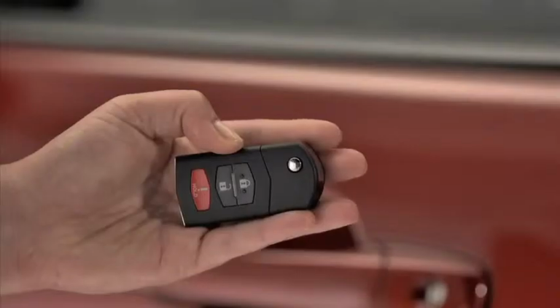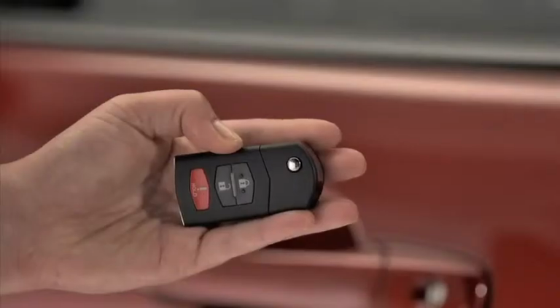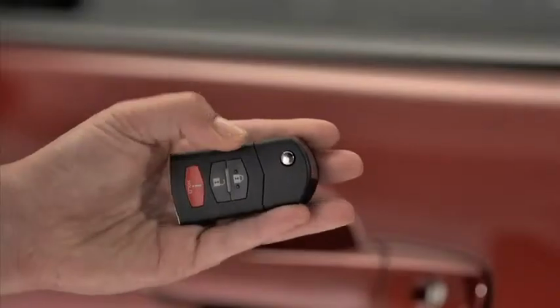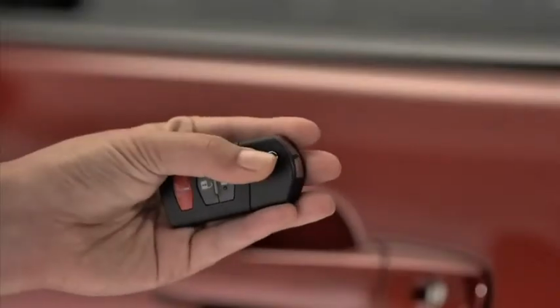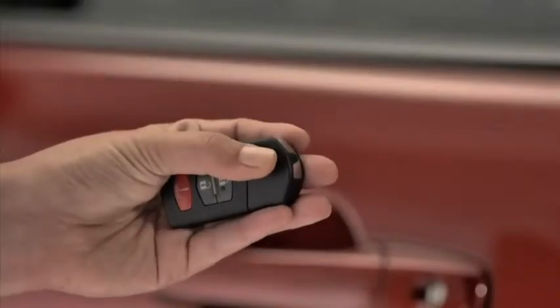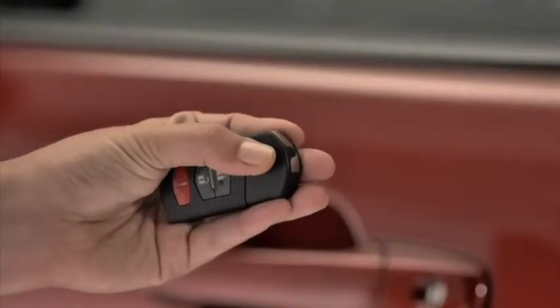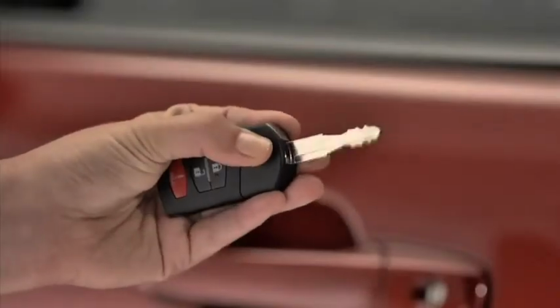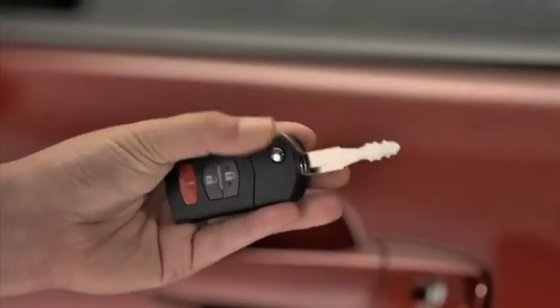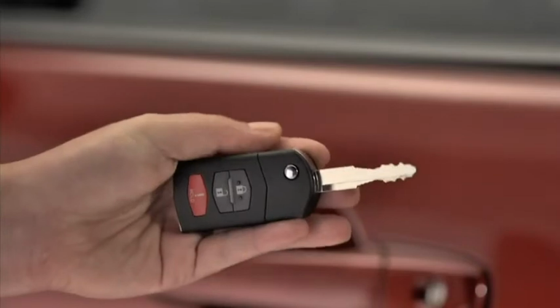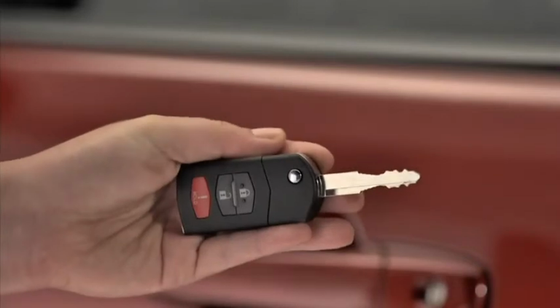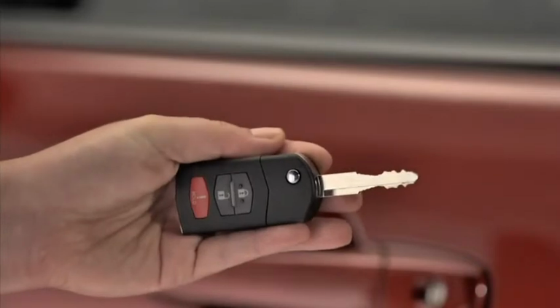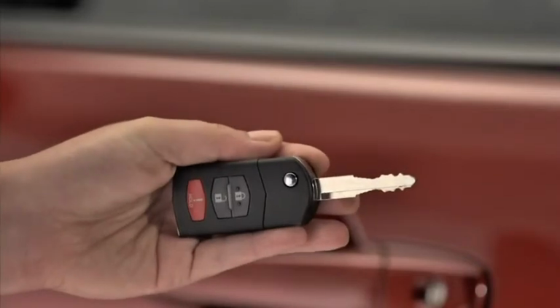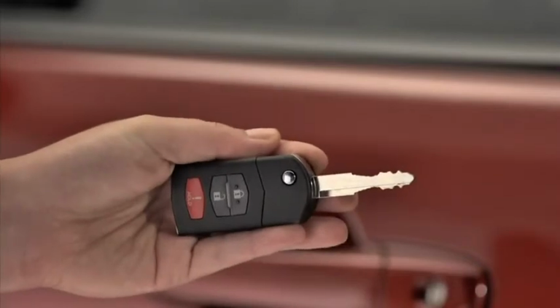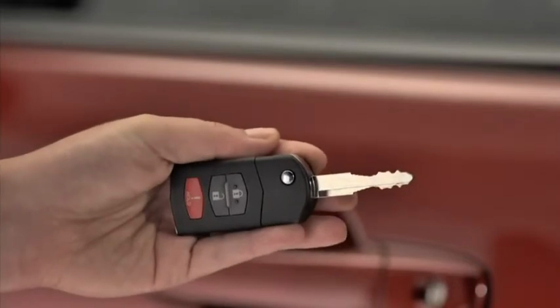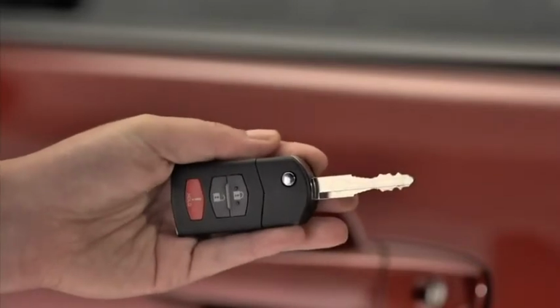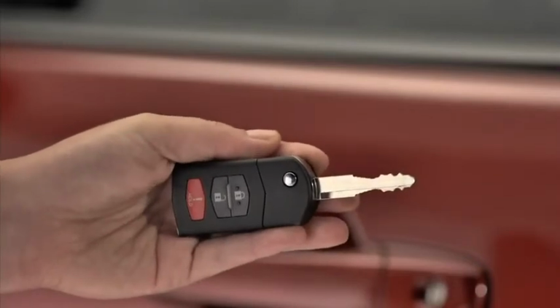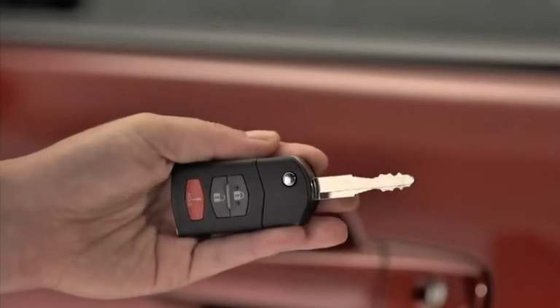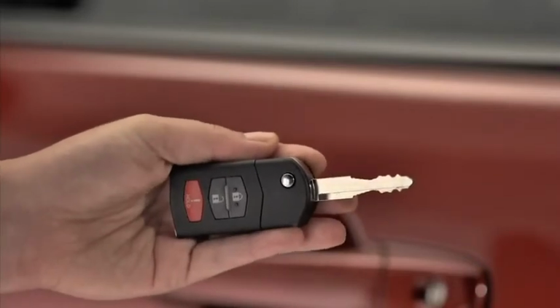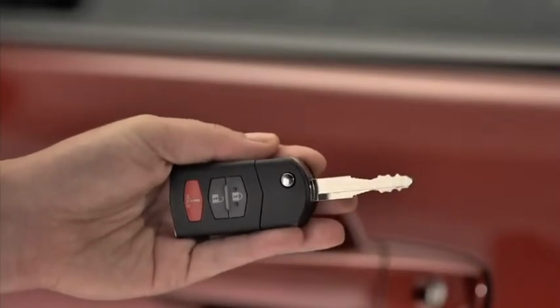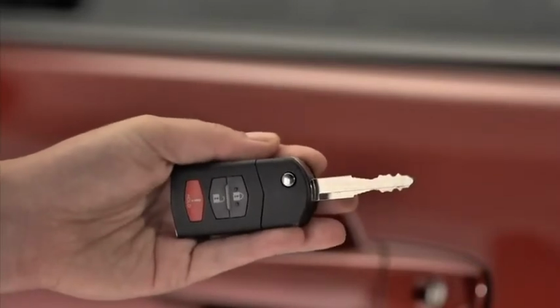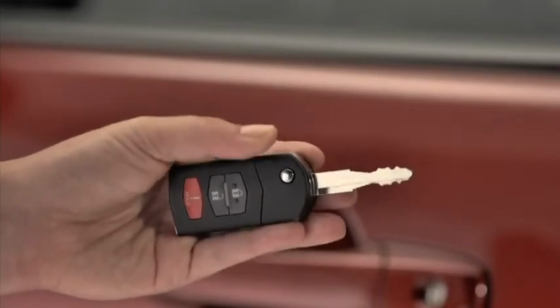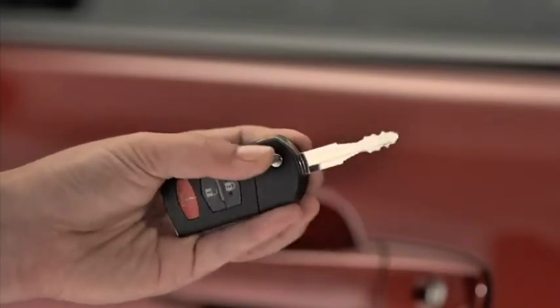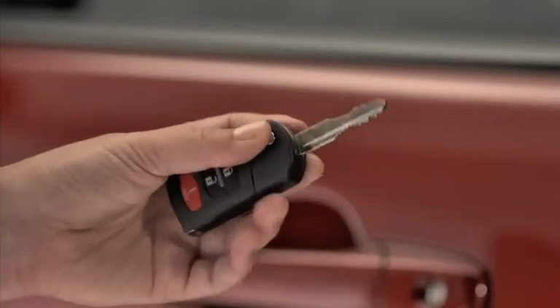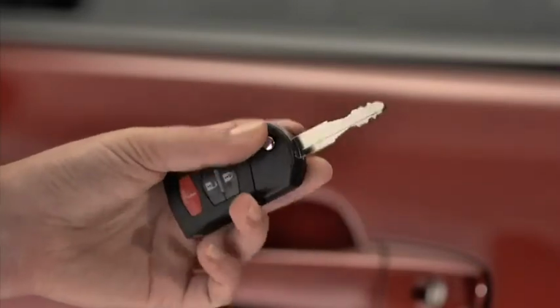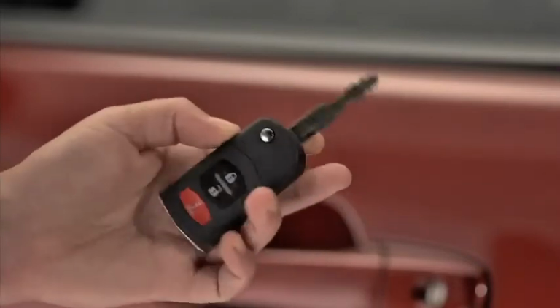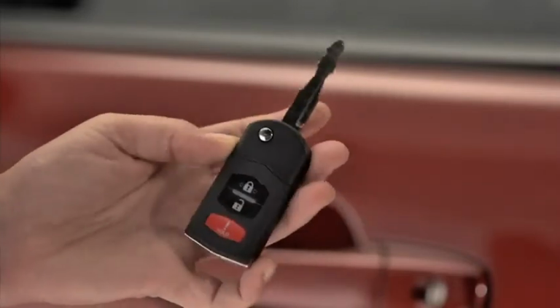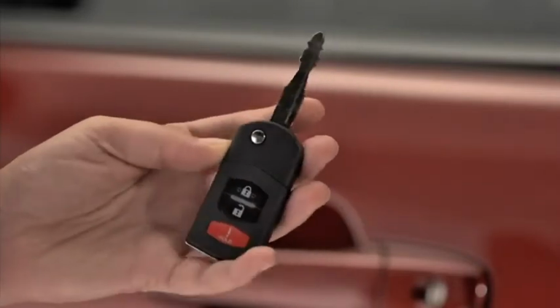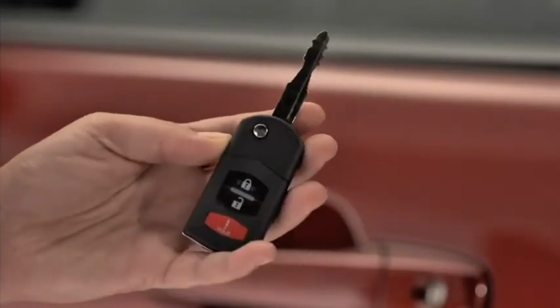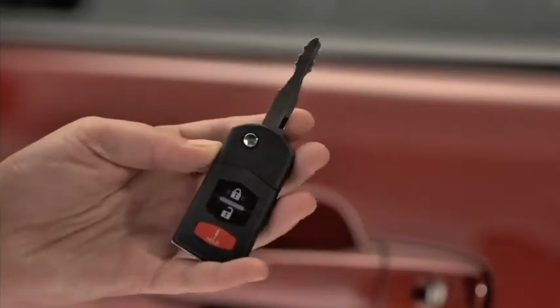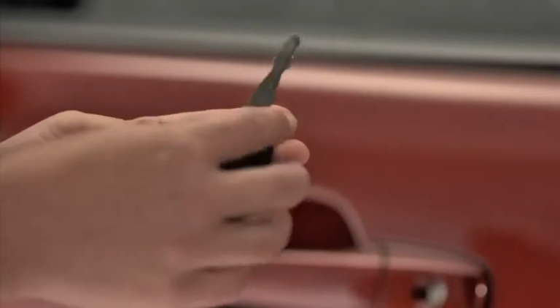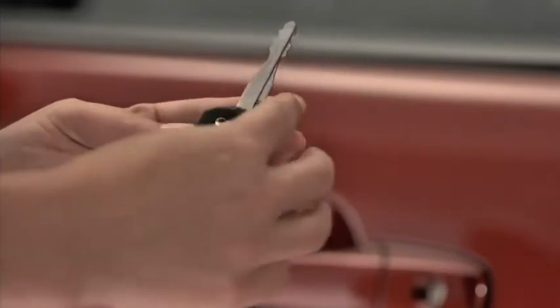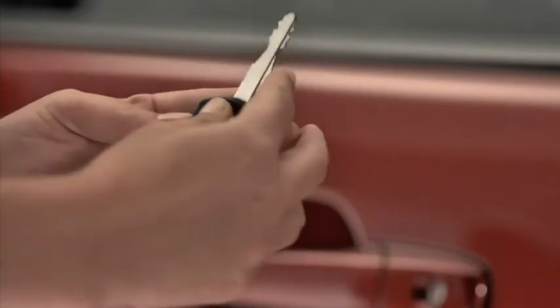To extend the key, press the release button. To retract the key, rotate it into the holder while pressing the release button.